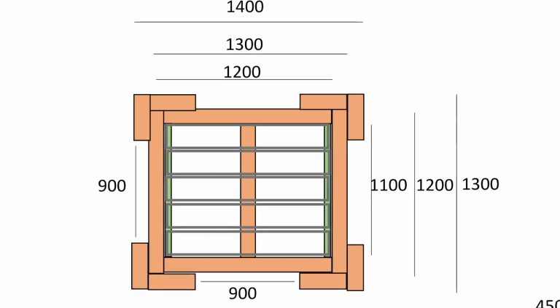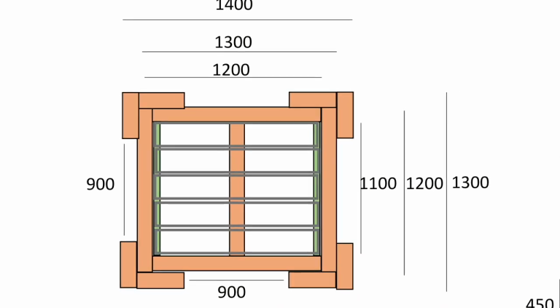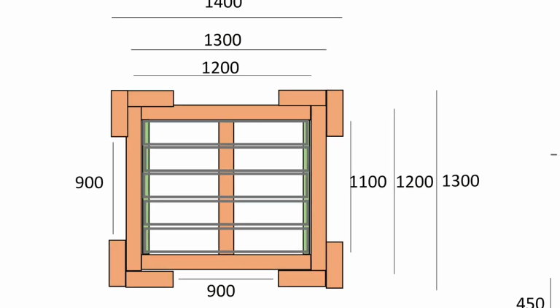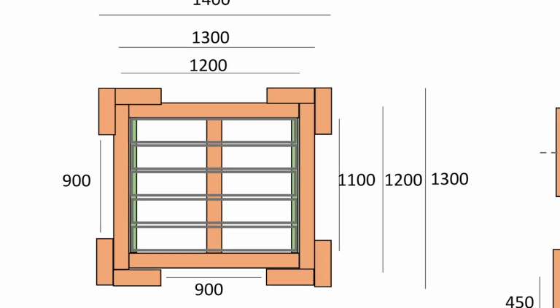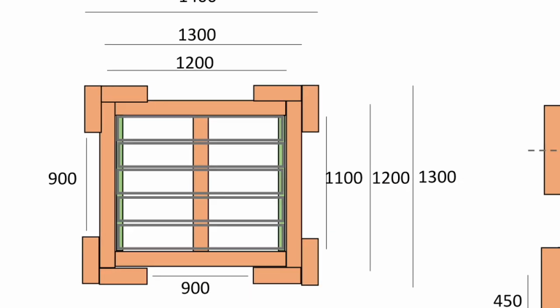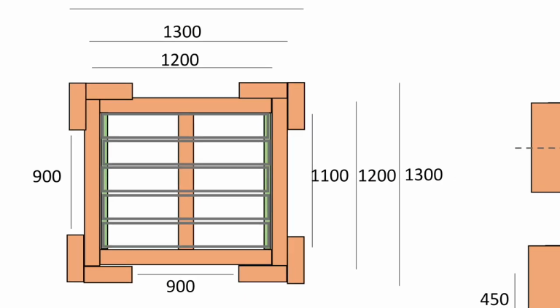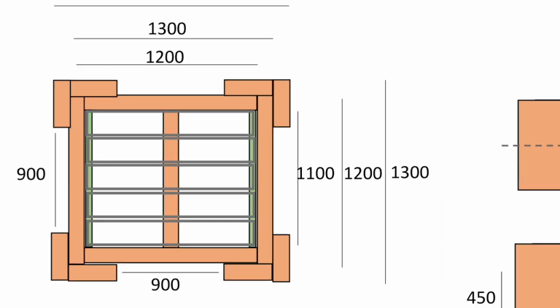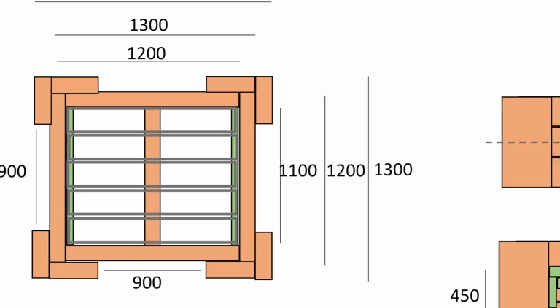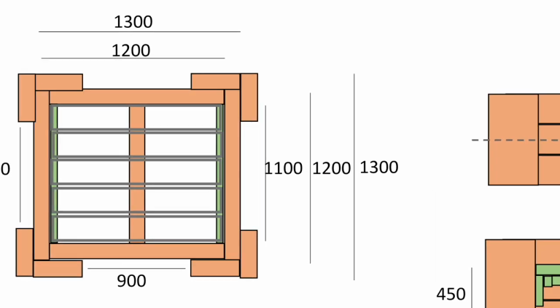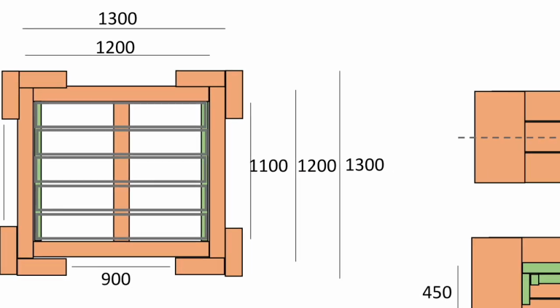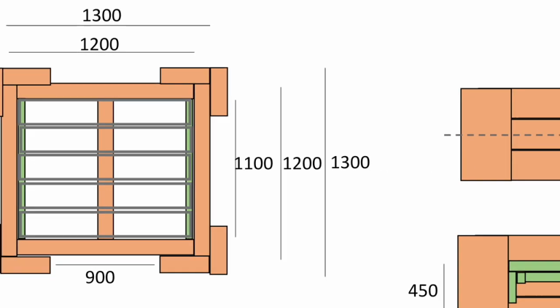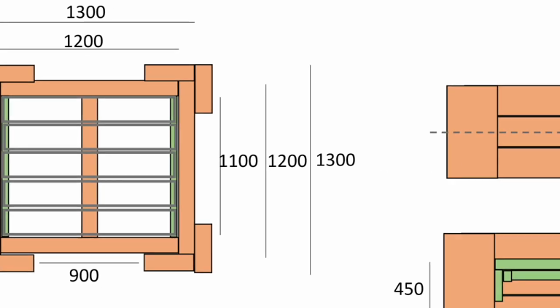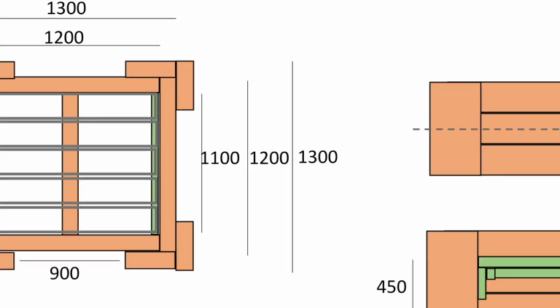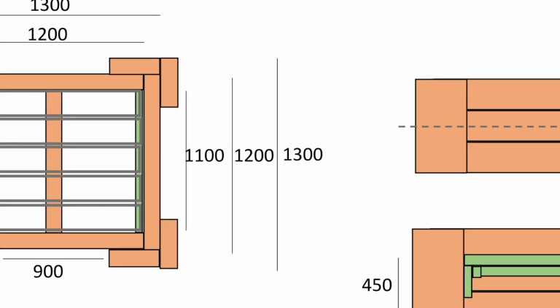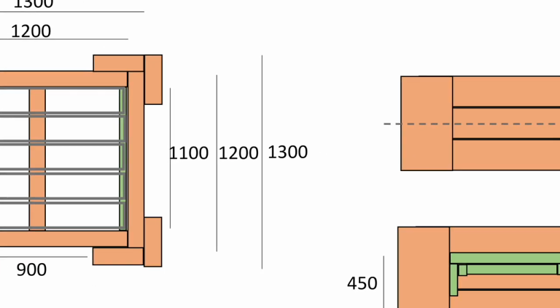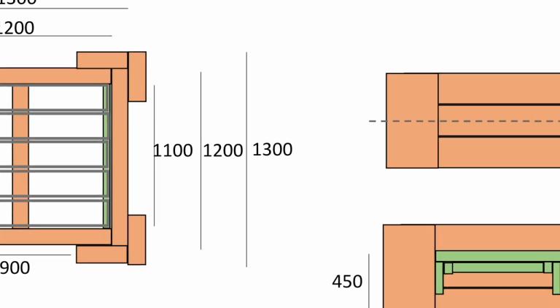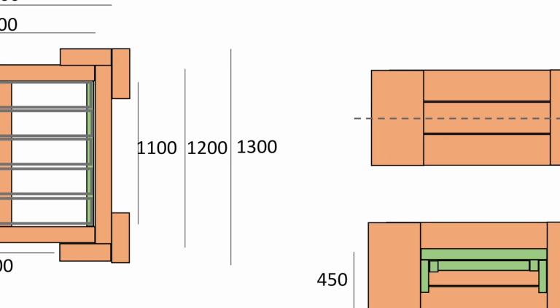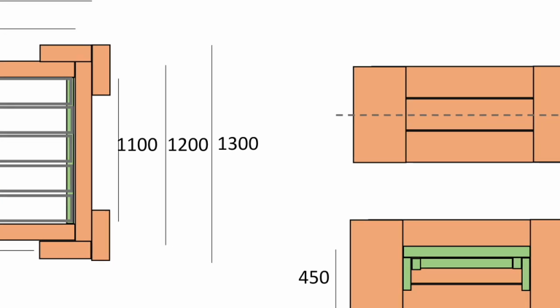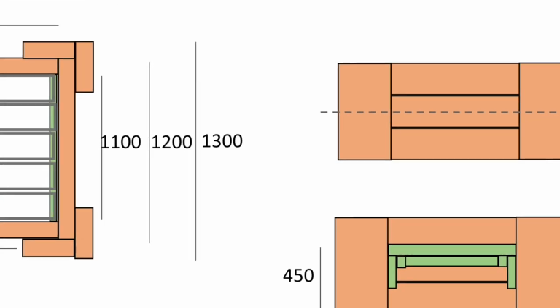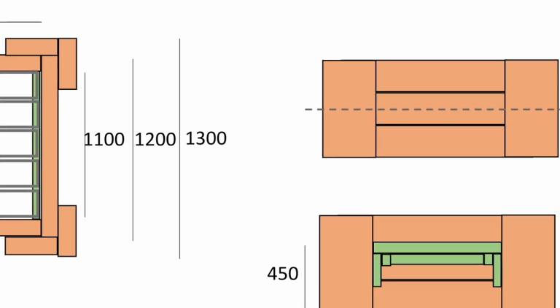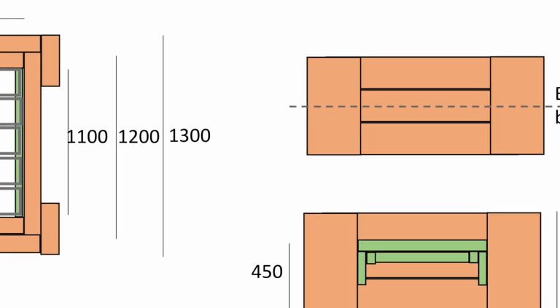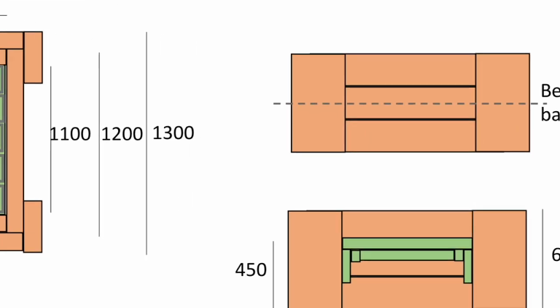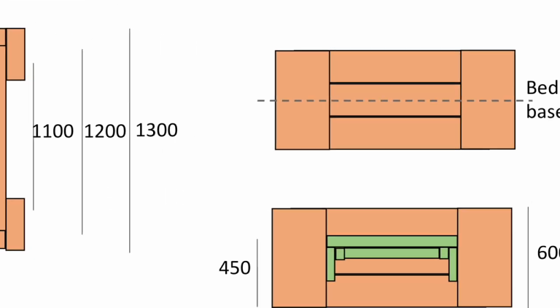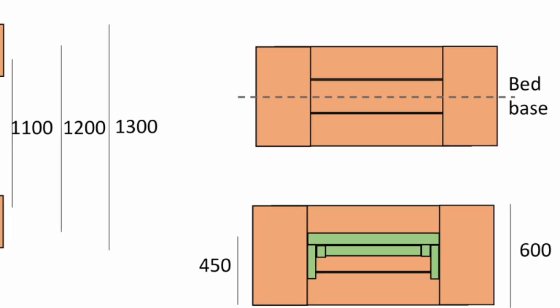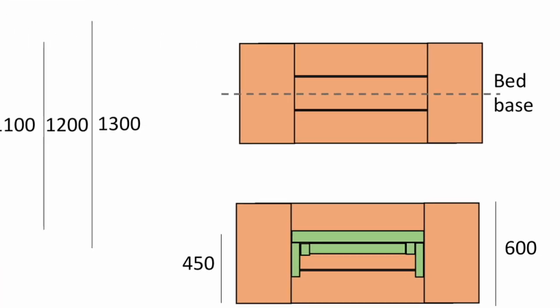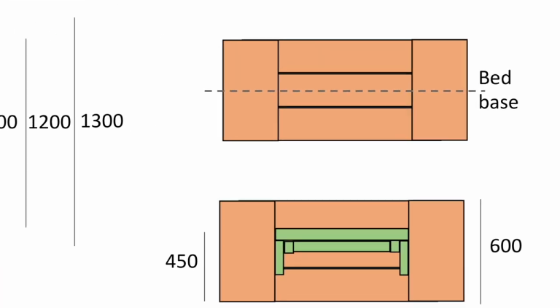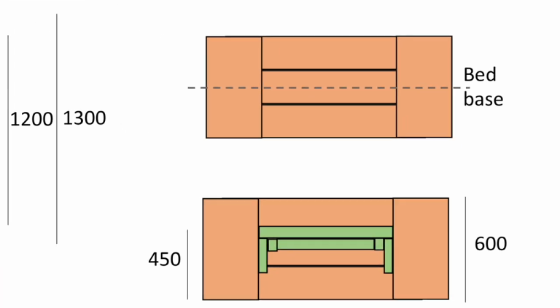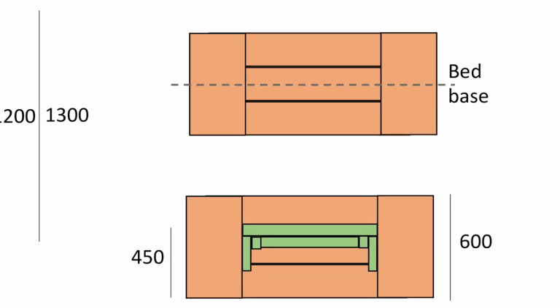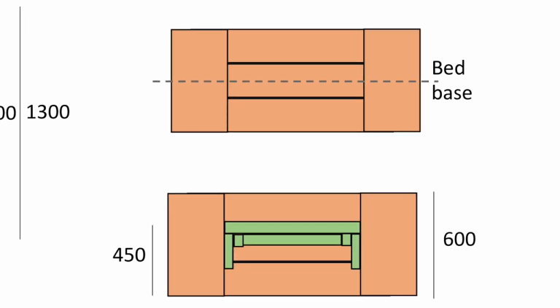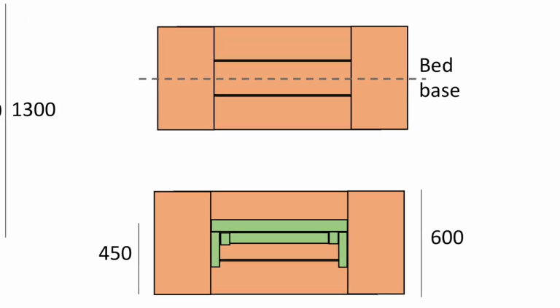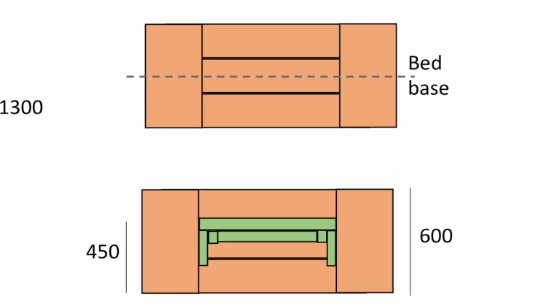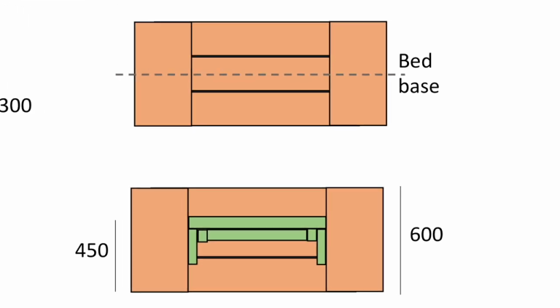On its widest side this bed will be 1400 millimeters — 1.4 meters wide — and 600 millimeters high. Here's what you'll need to build one.